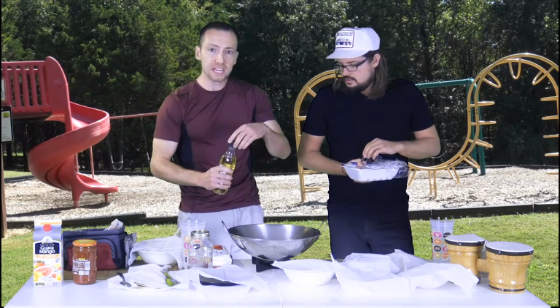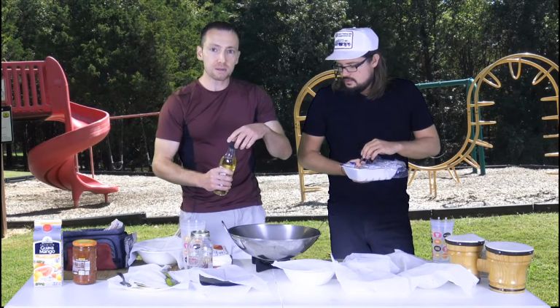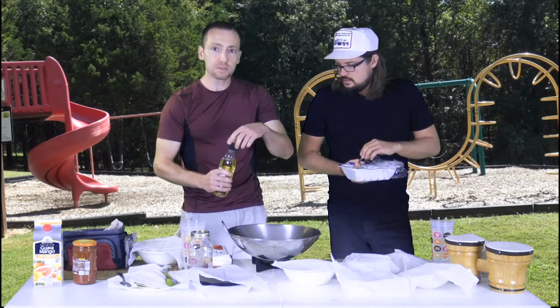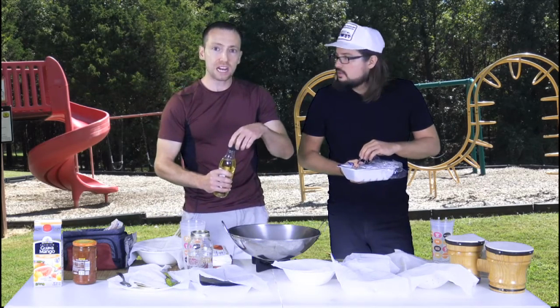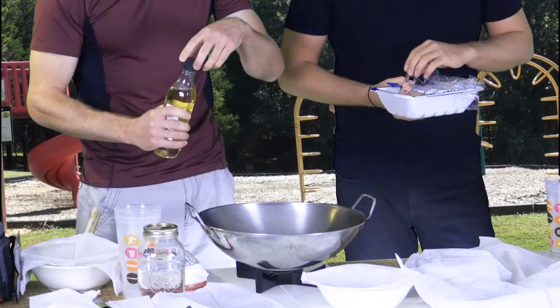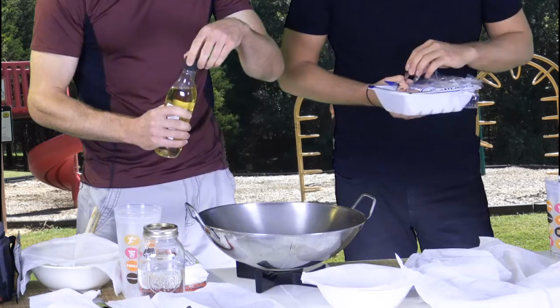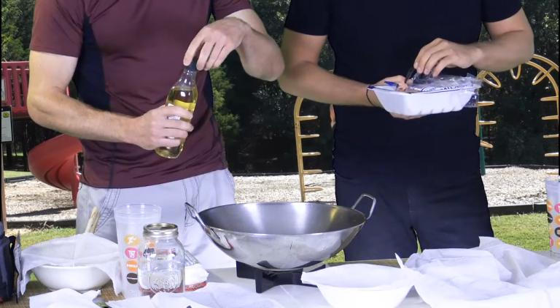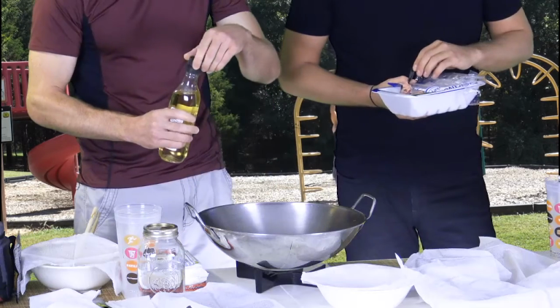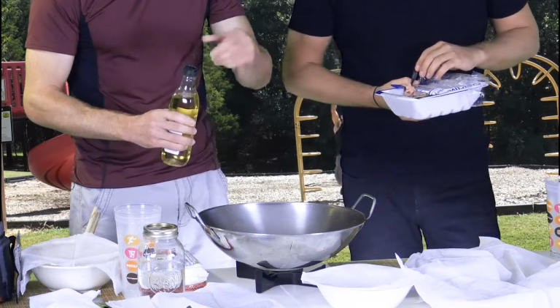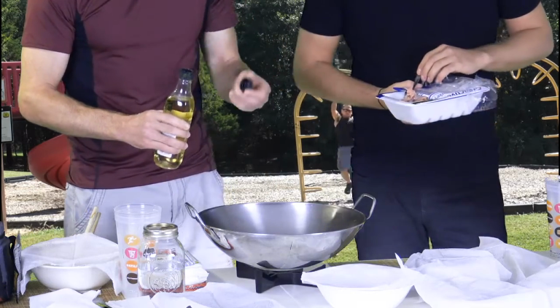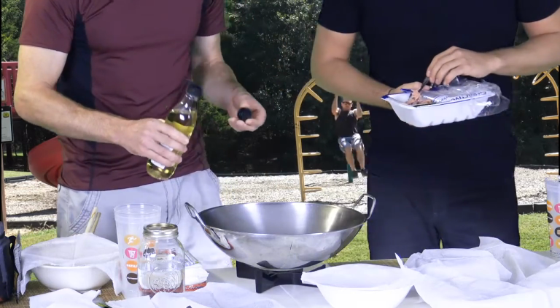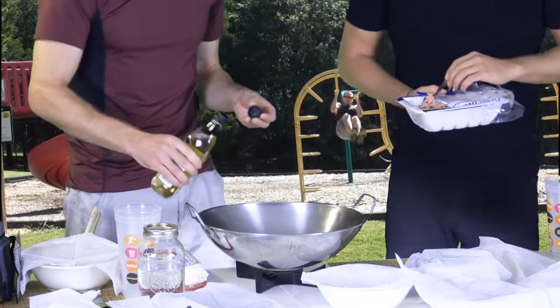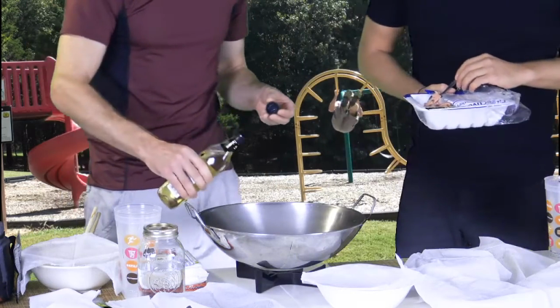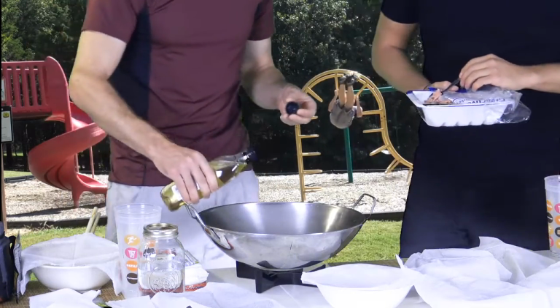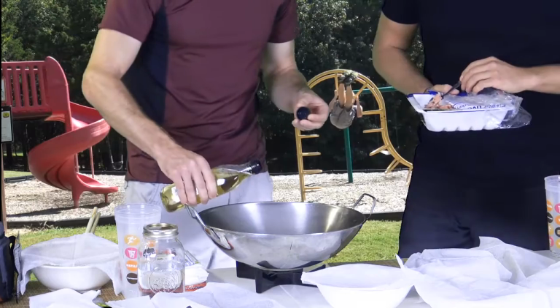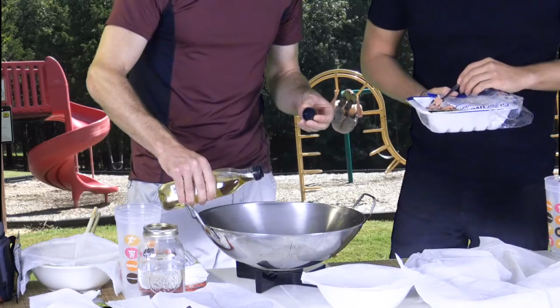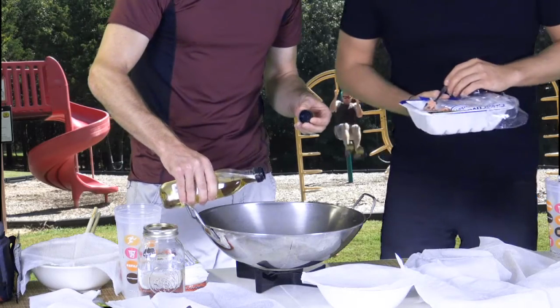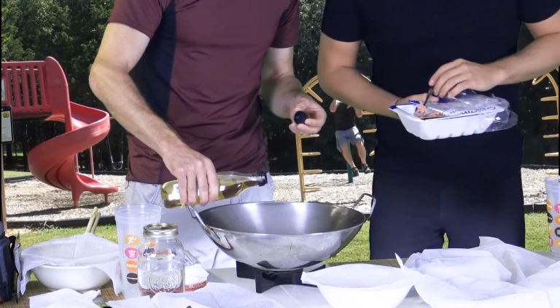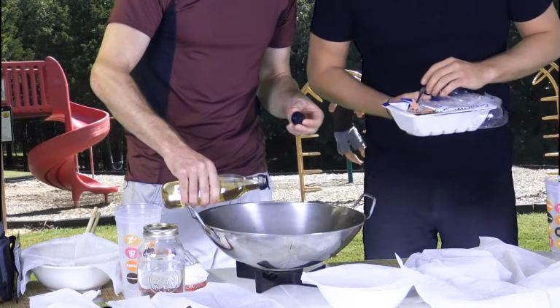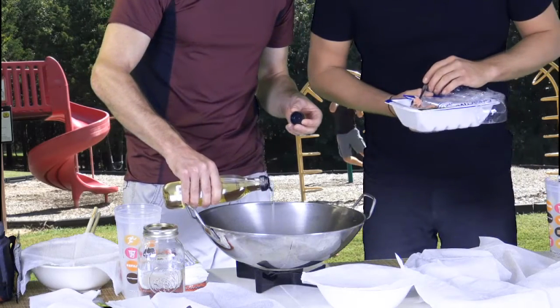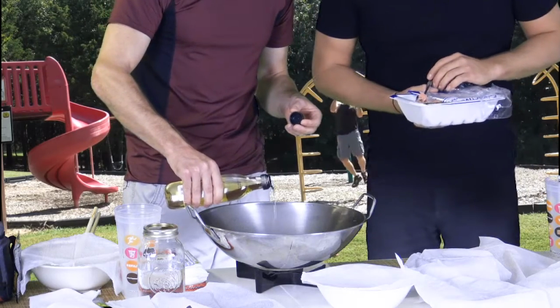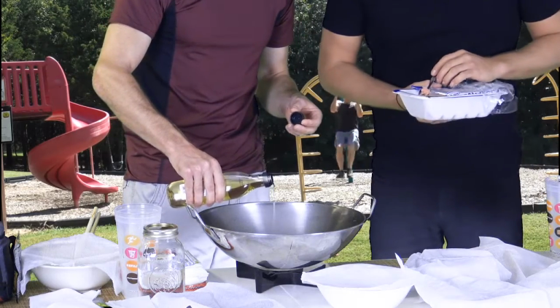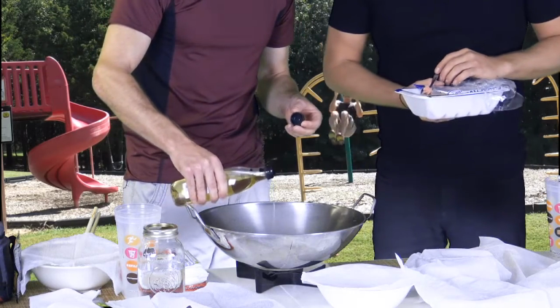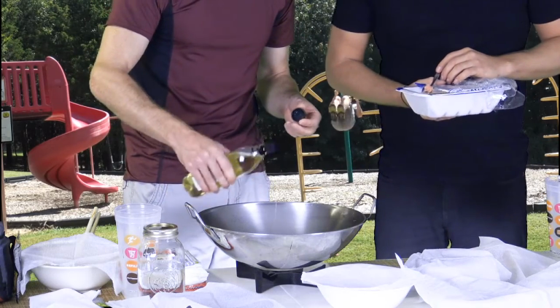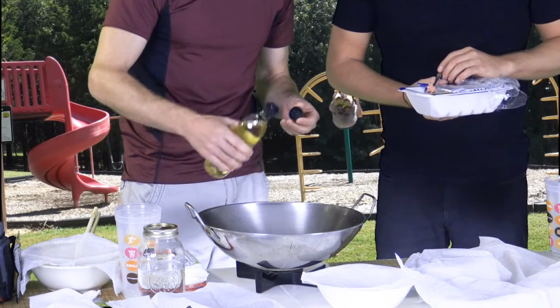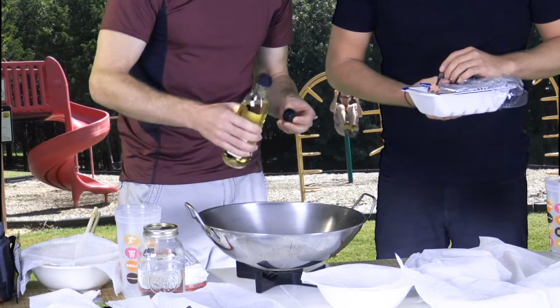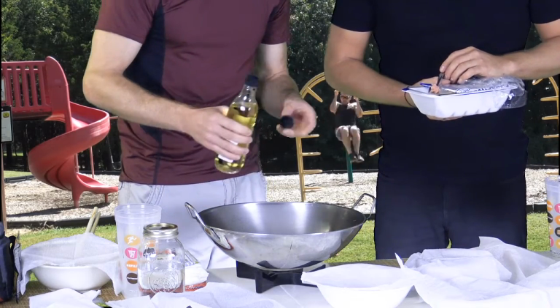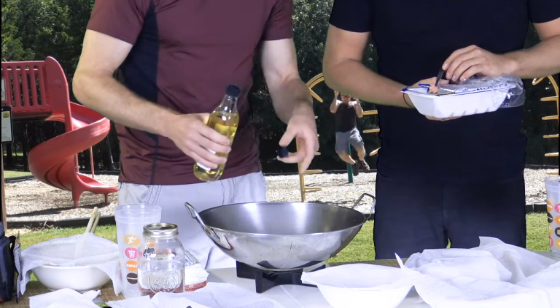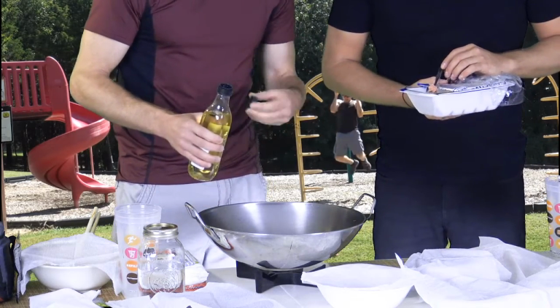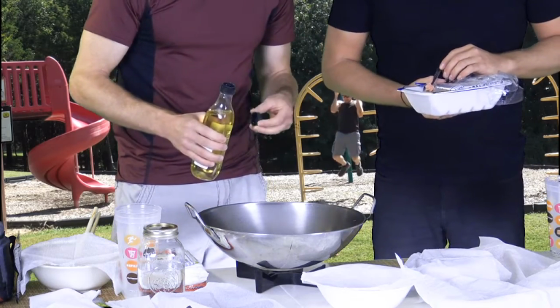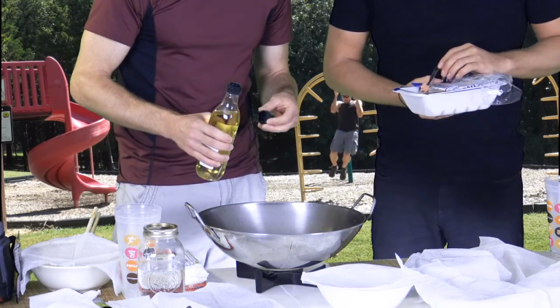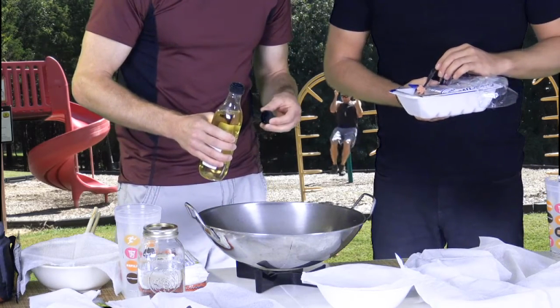Medium heat can mean about 150 to 200 degrees. In my wok, it's about 150 degrees — medium to high heat. But be really careful with olive oil; it may pop and crack if the pan or wok is too hot.